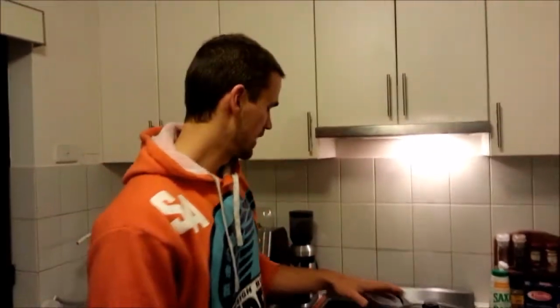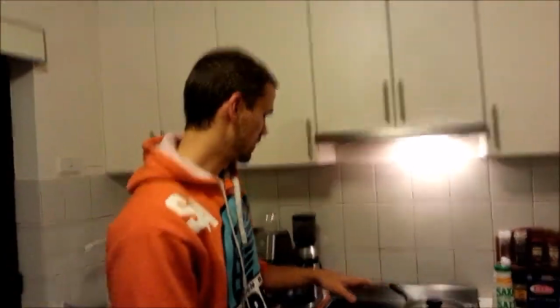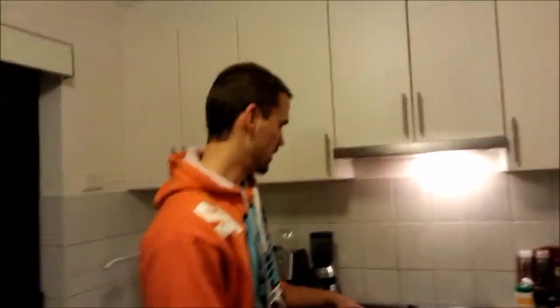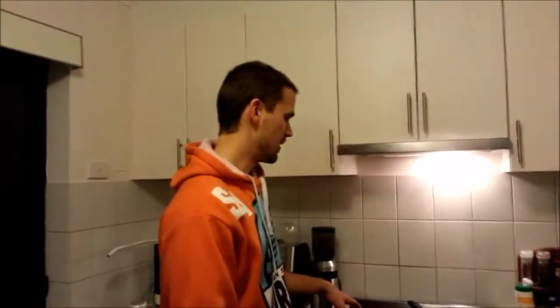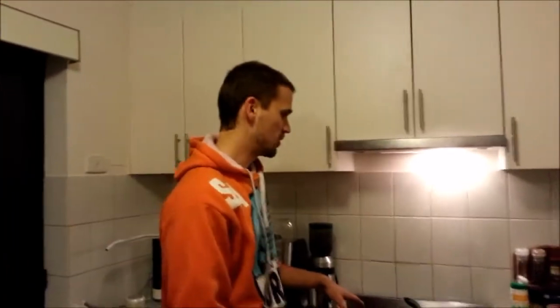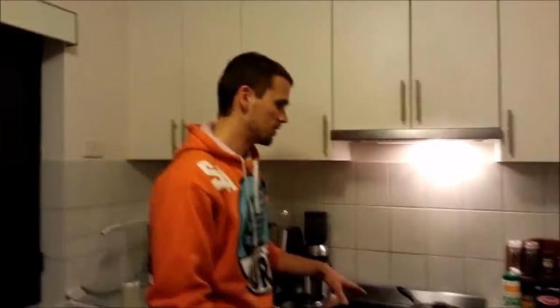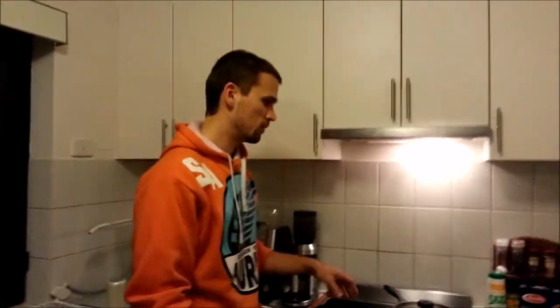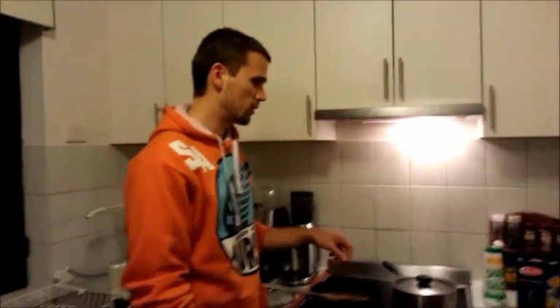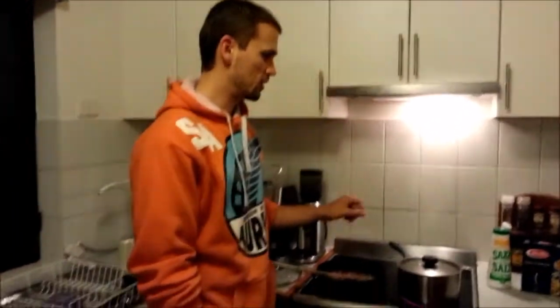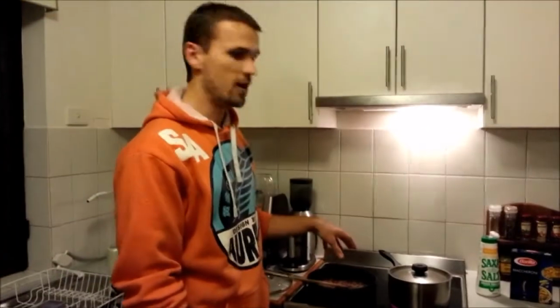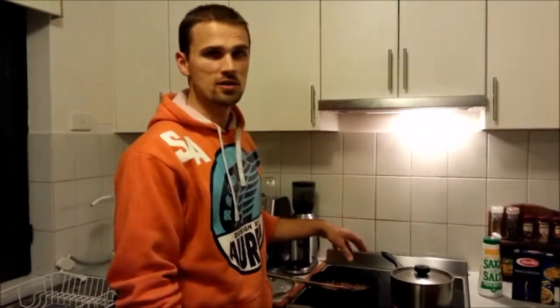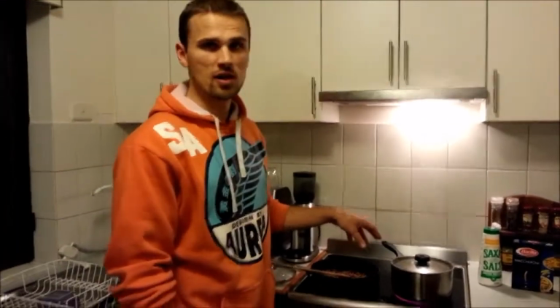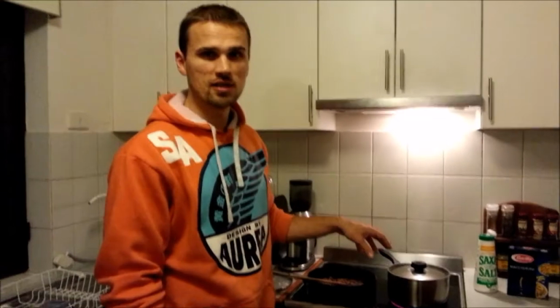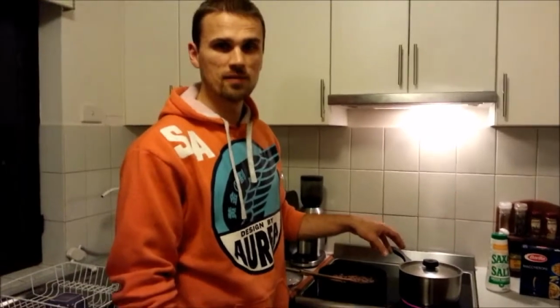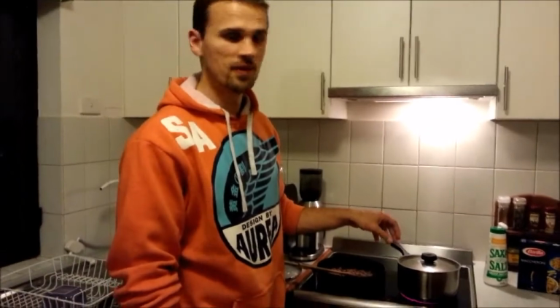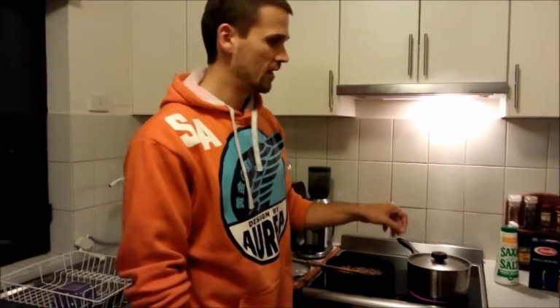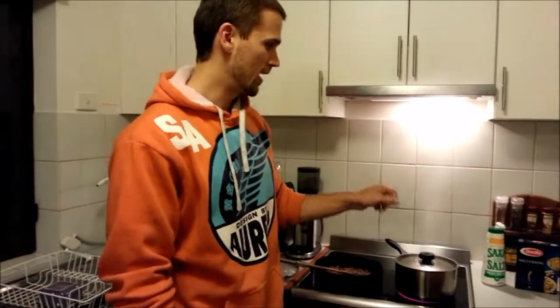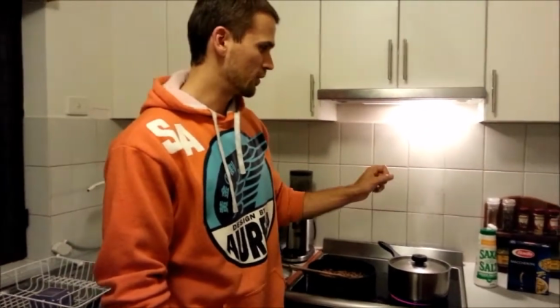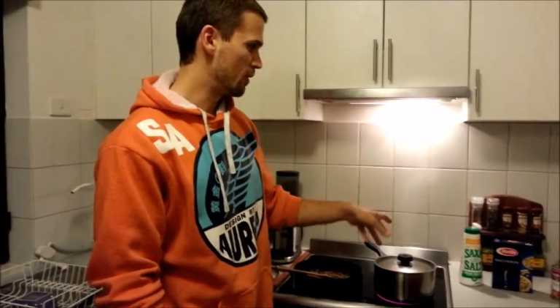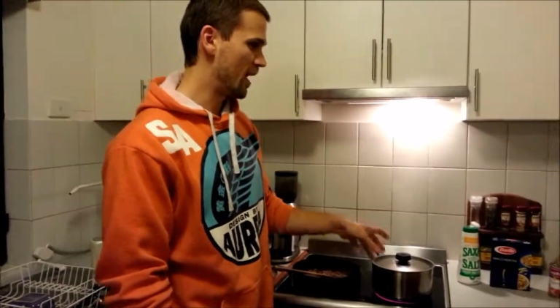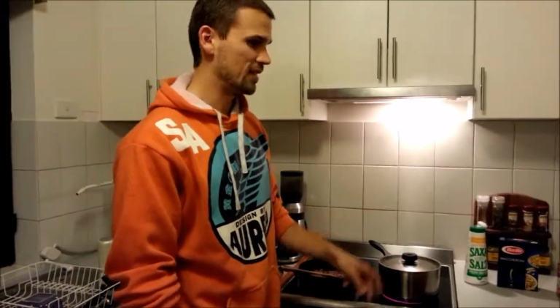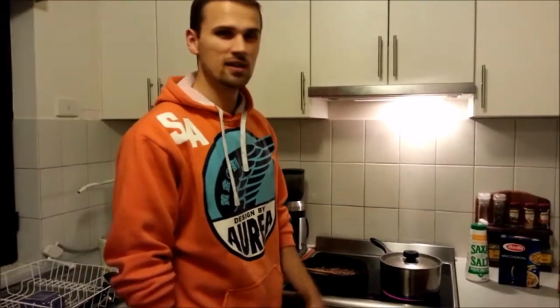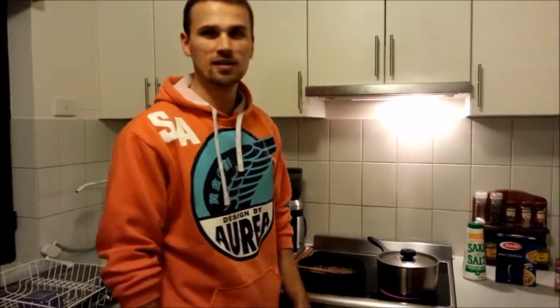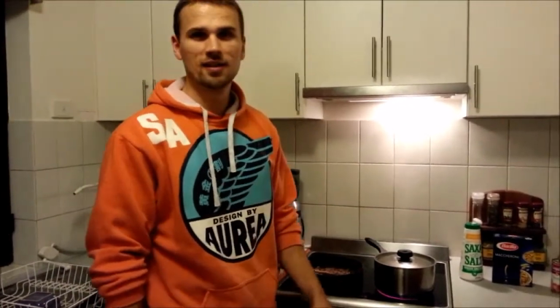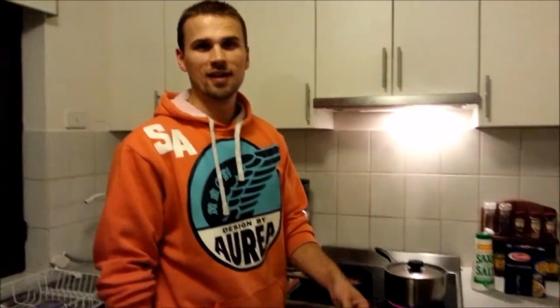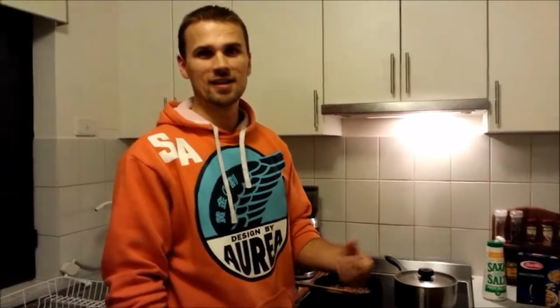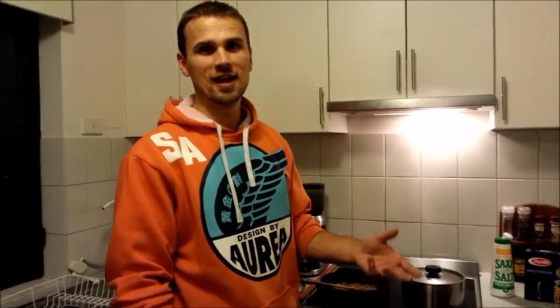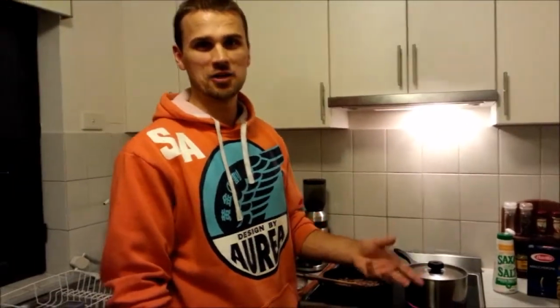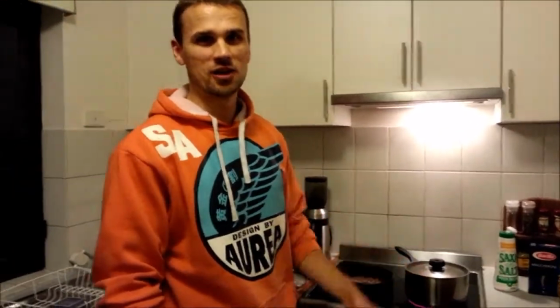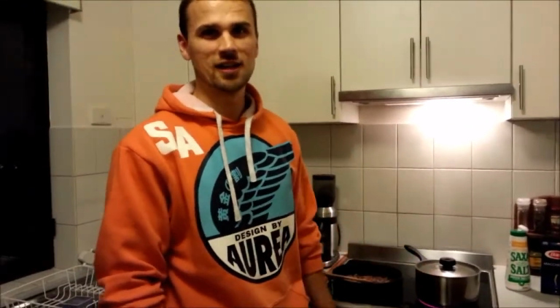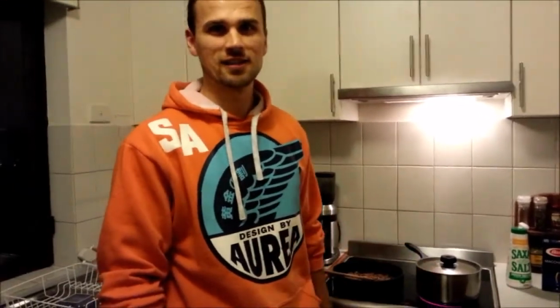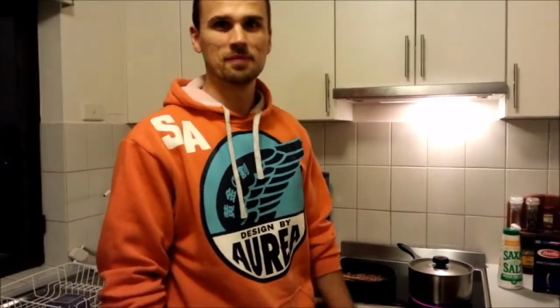So get your mince cooked, we'll throw the tomato sauce in, and we'll throw the pasta in, and I'll show you the next step.